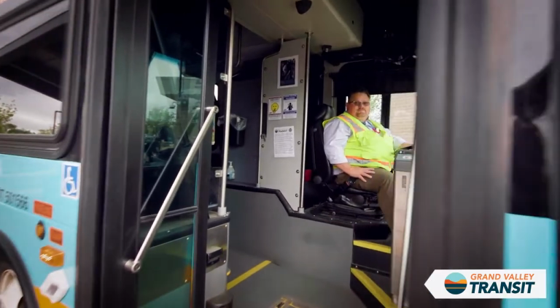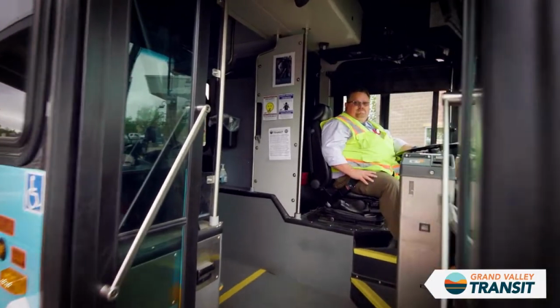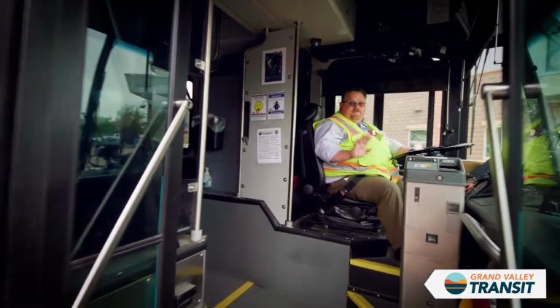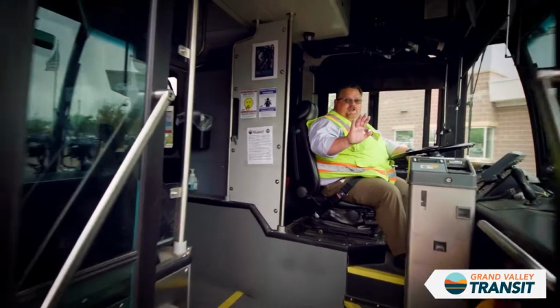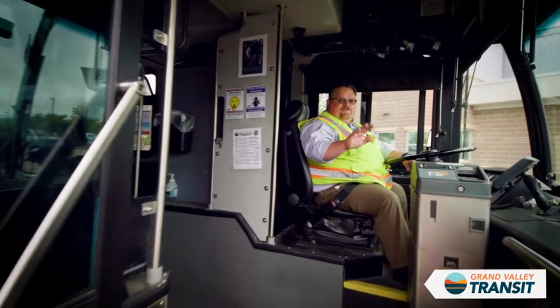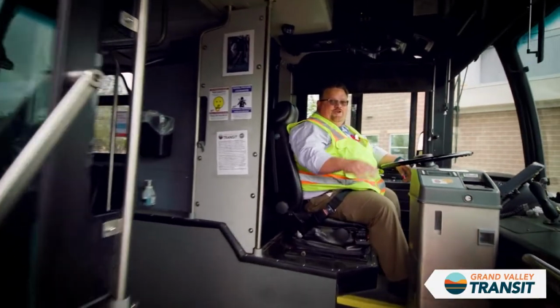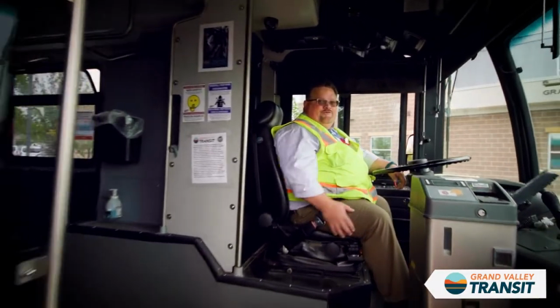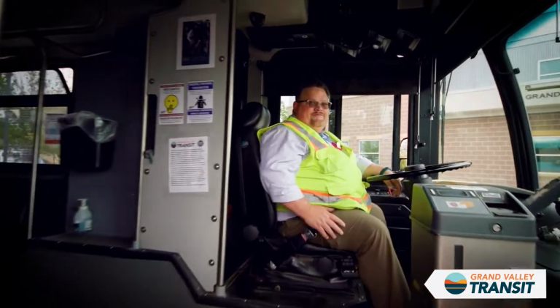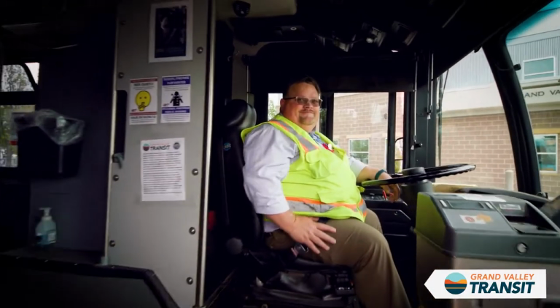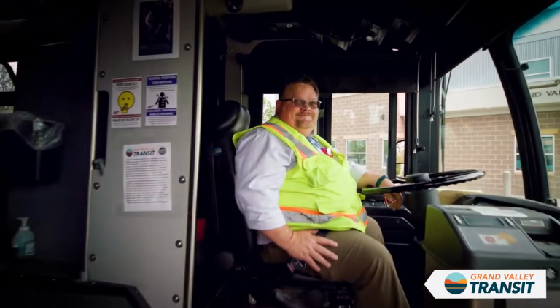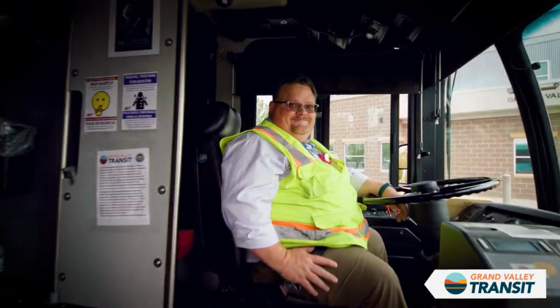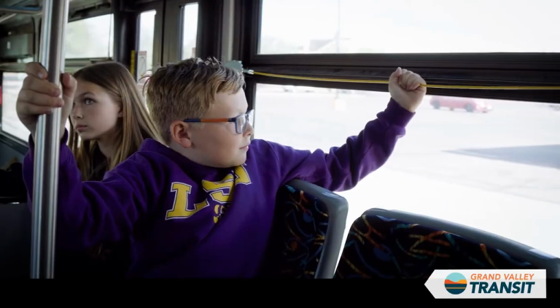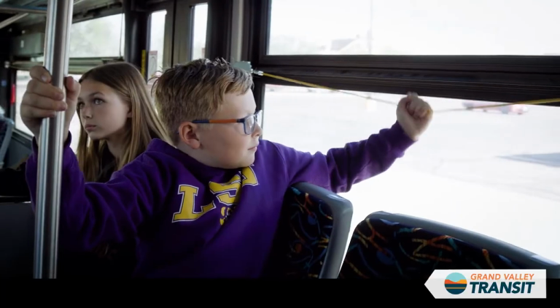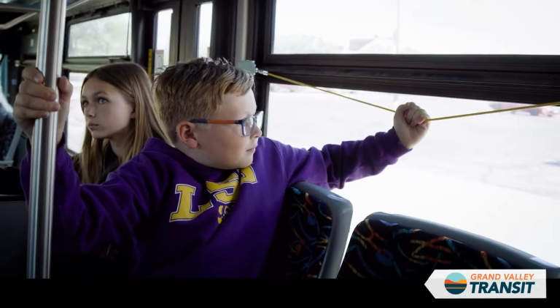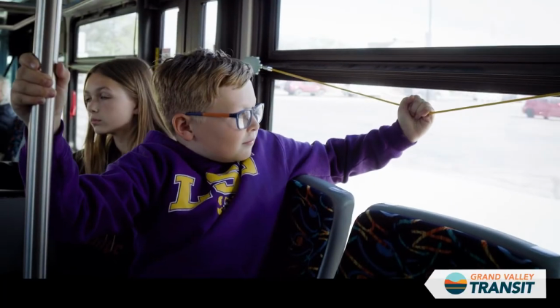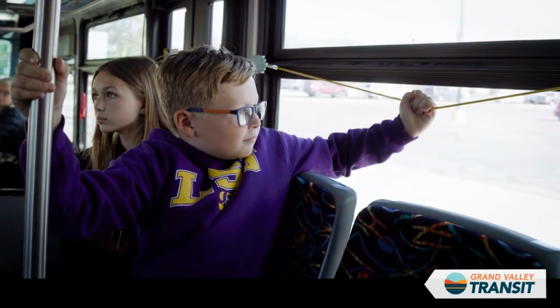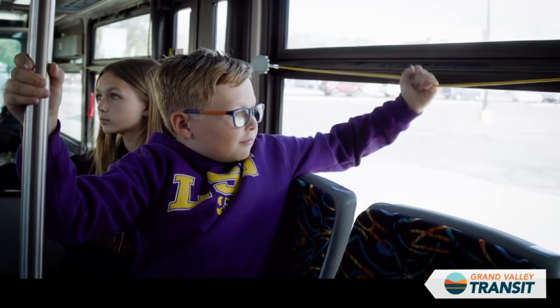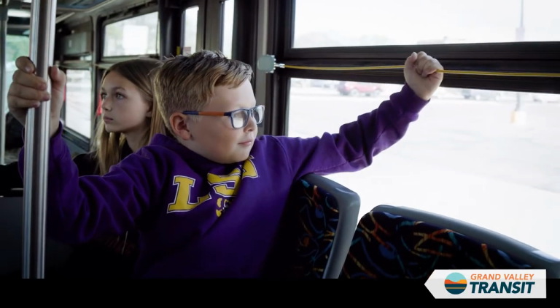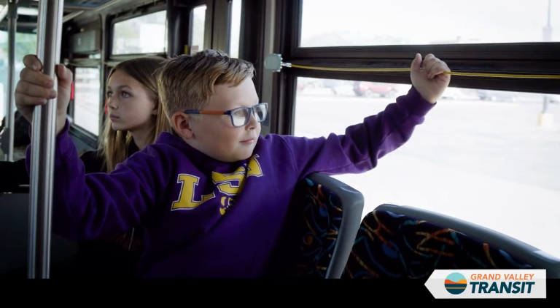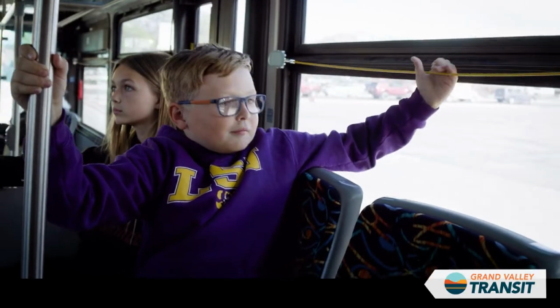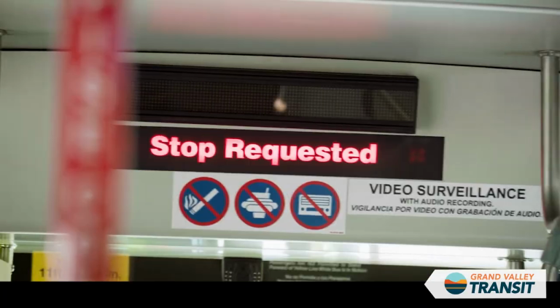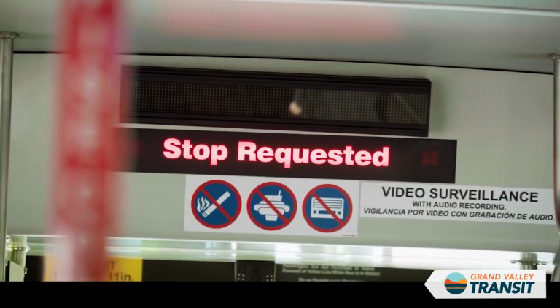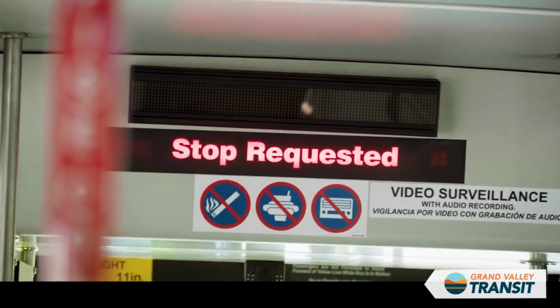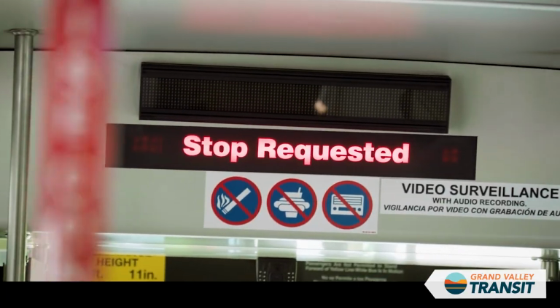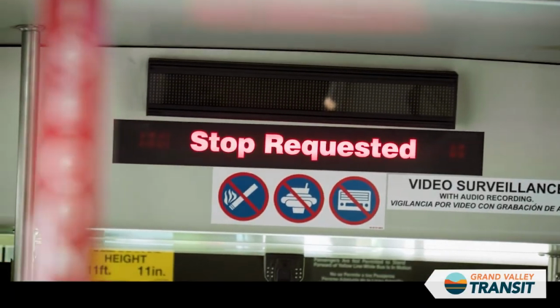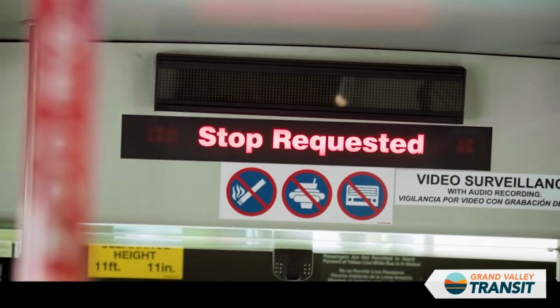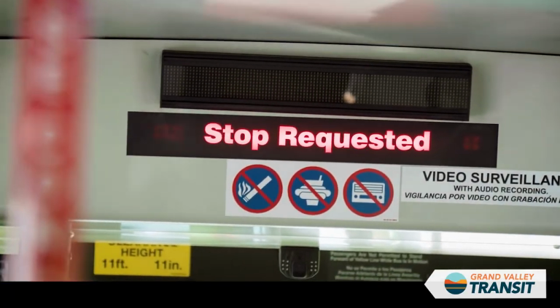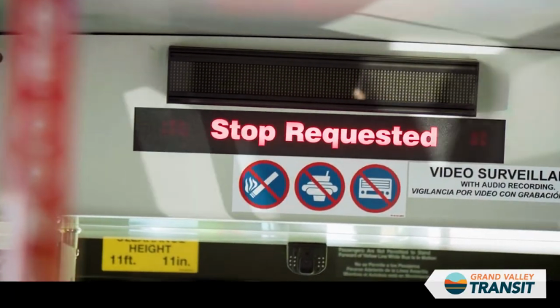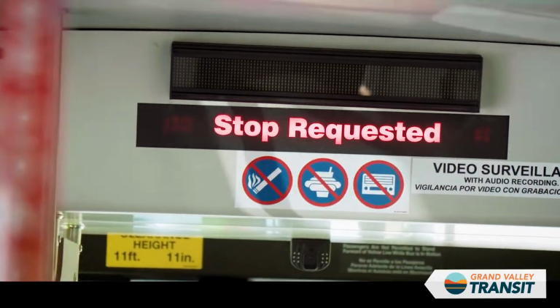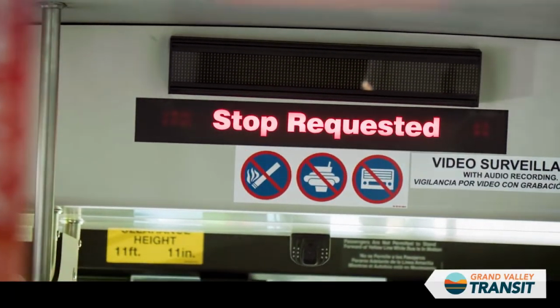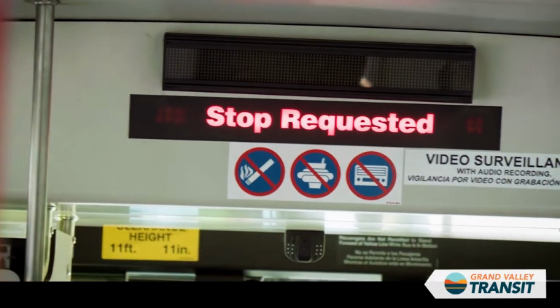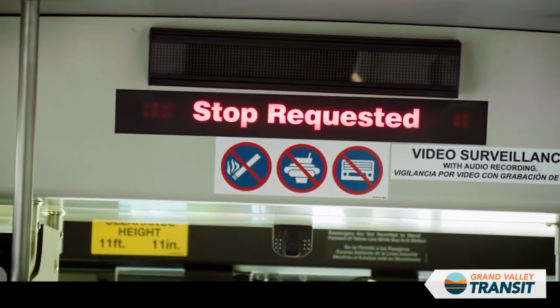When boarding the bus, show the driver your student ID. To get off the bus, pull the yellow cord one block before your destination.